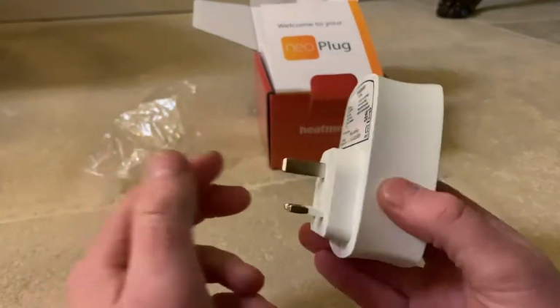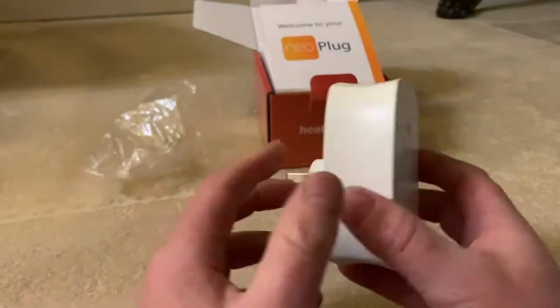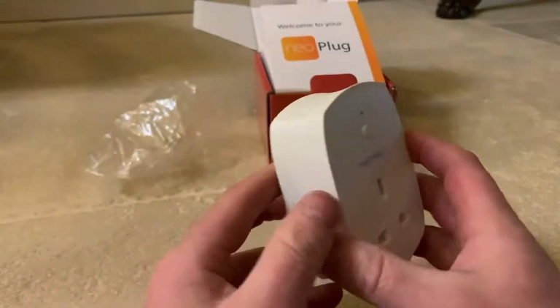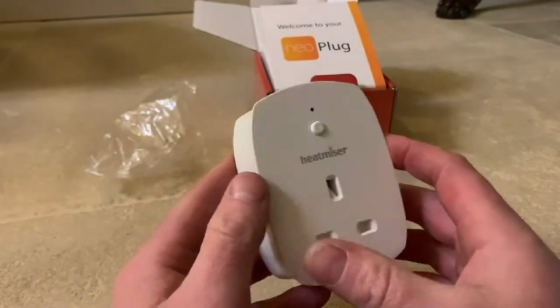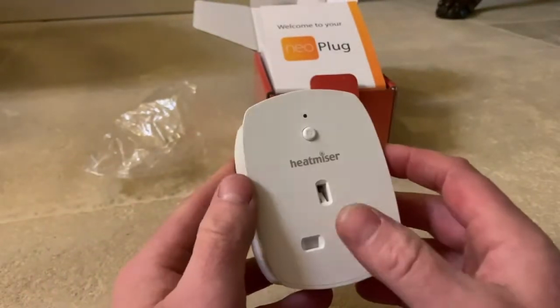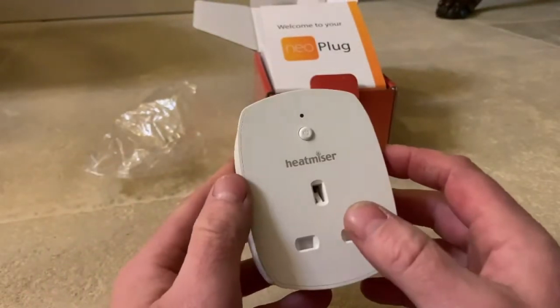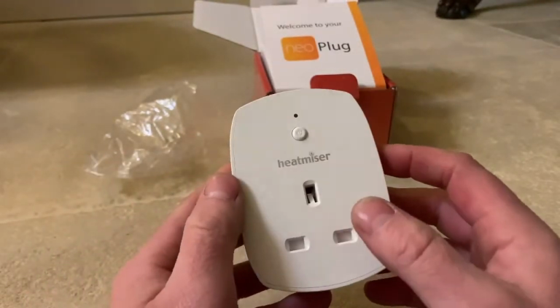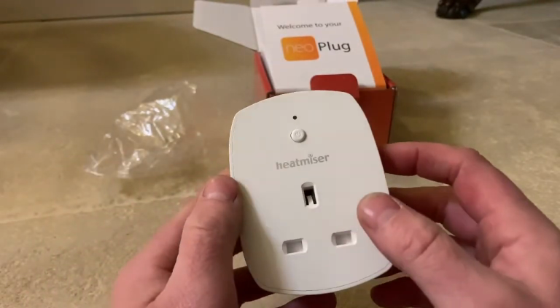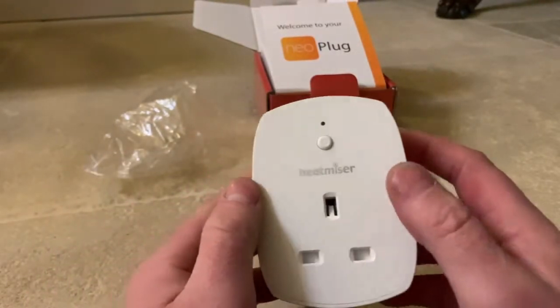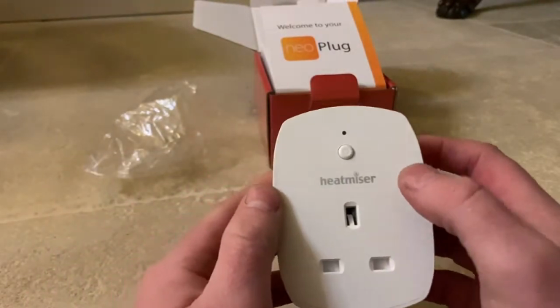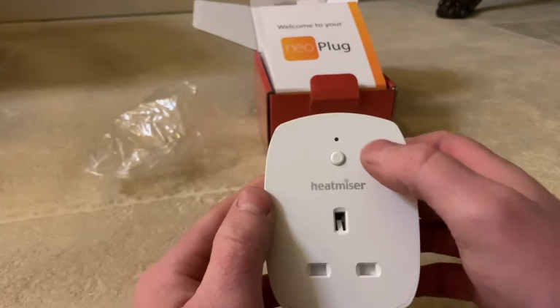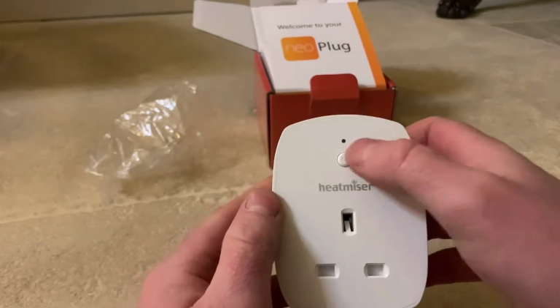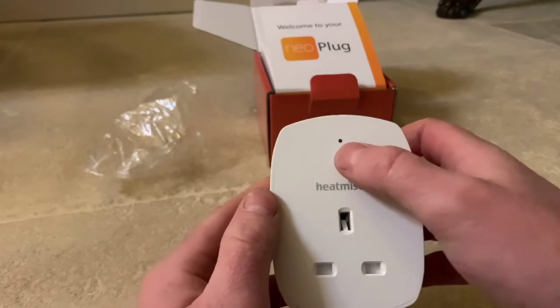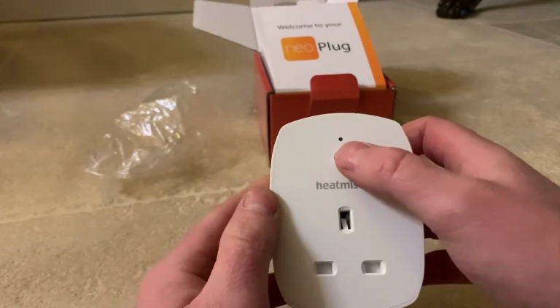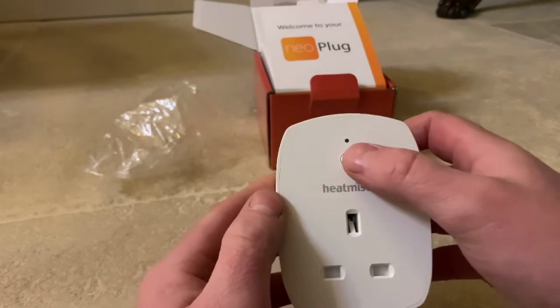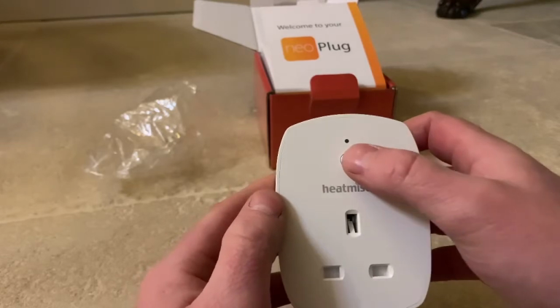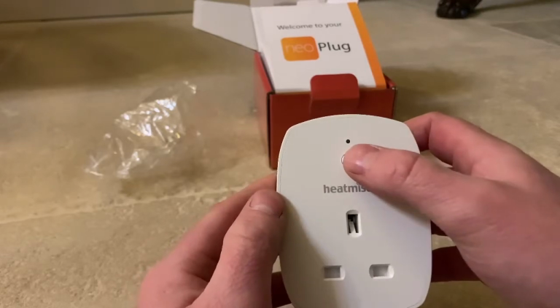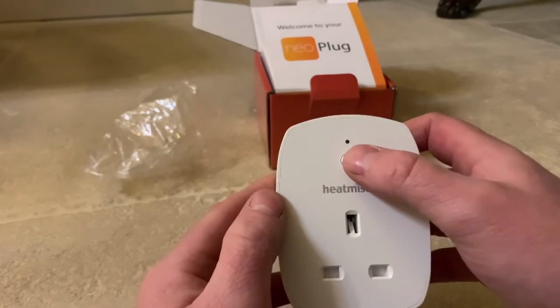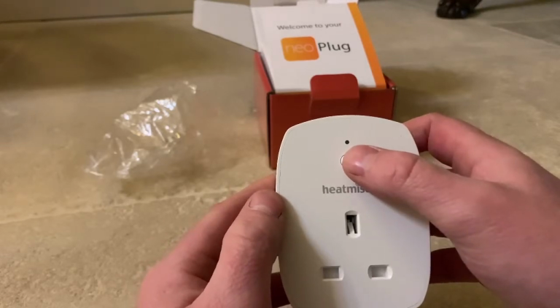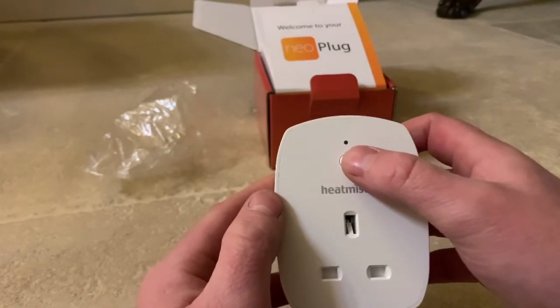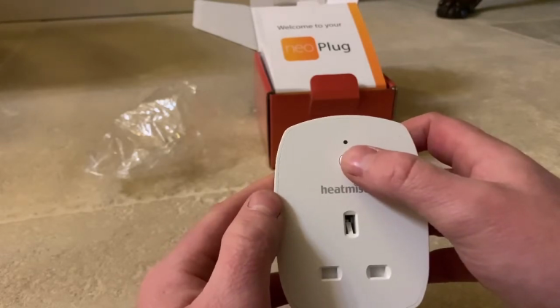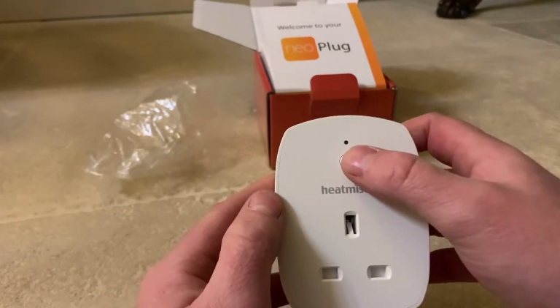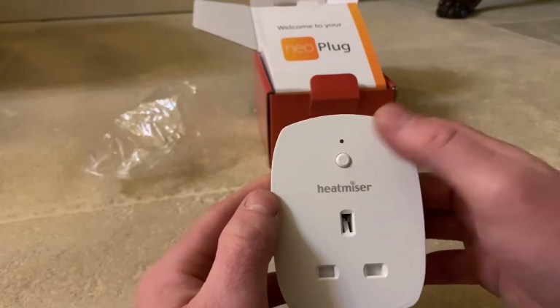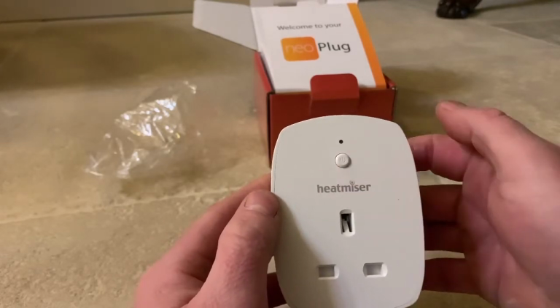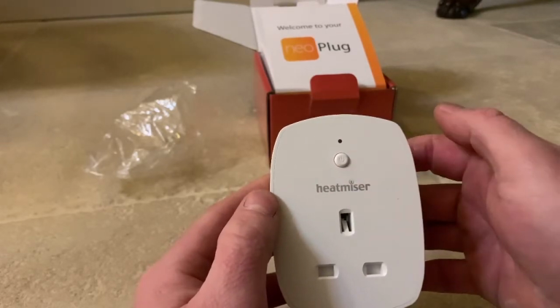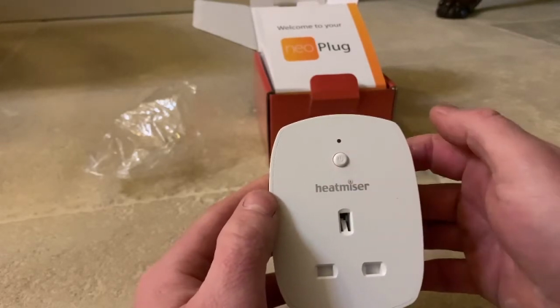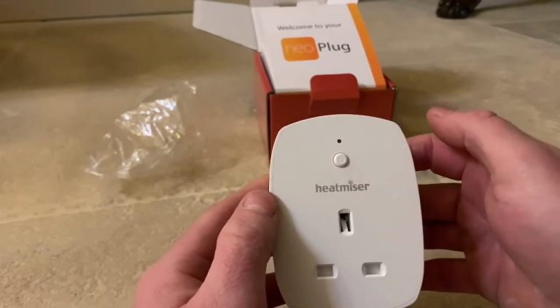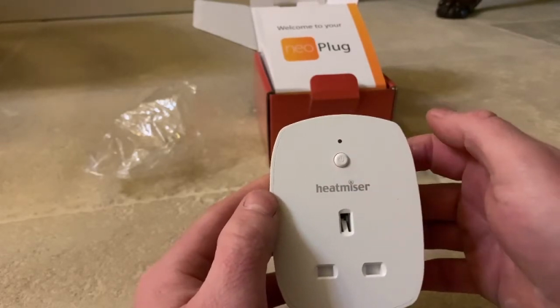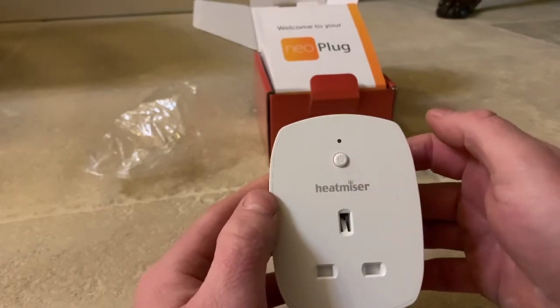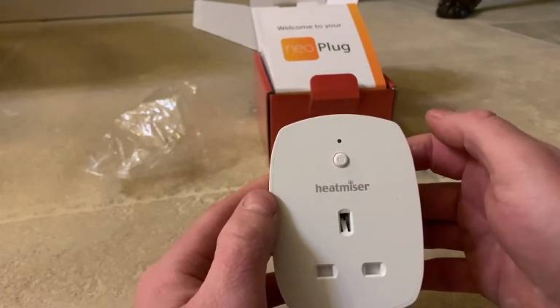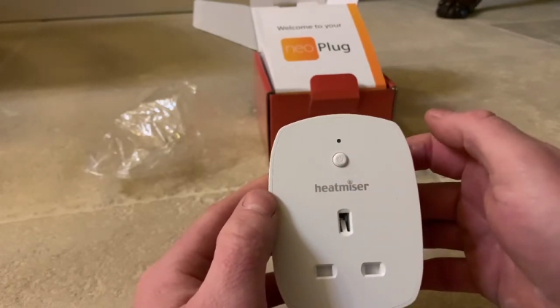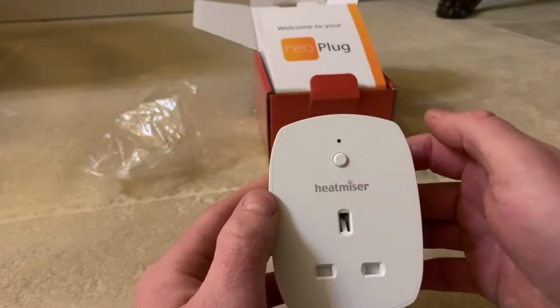Plug straight into the wall to pair it up. Push and hold the button for five seconds whilst you have the app open searching for it.